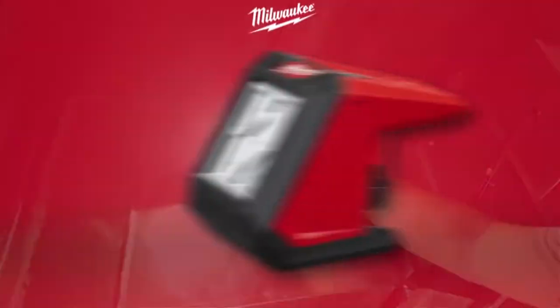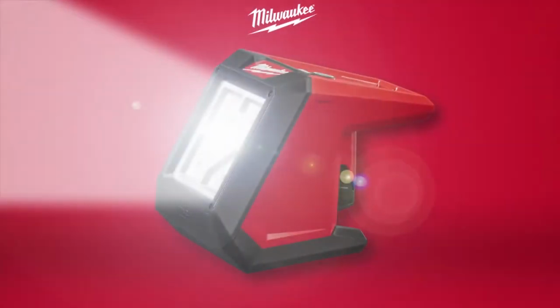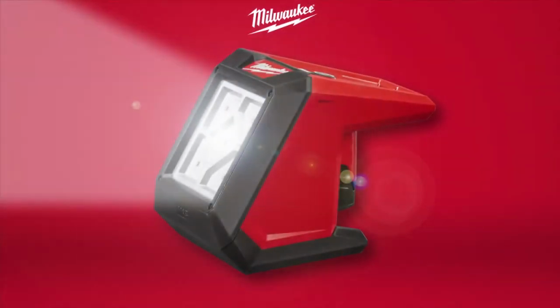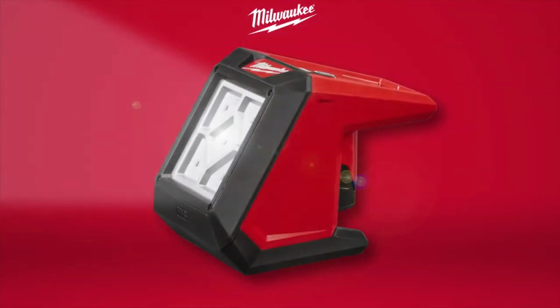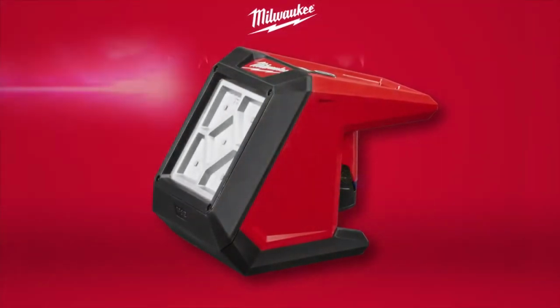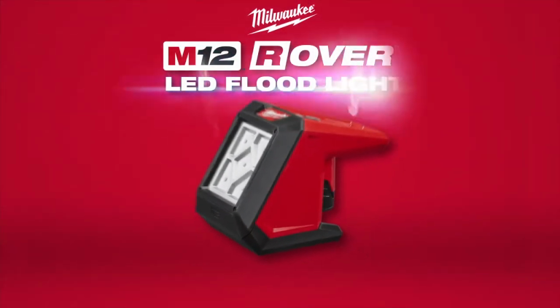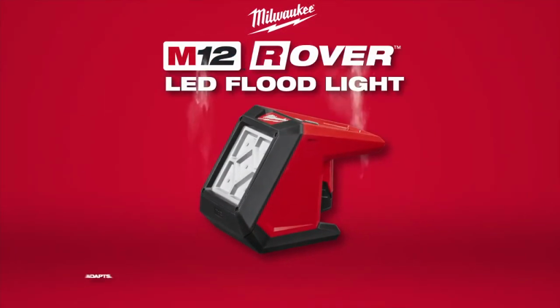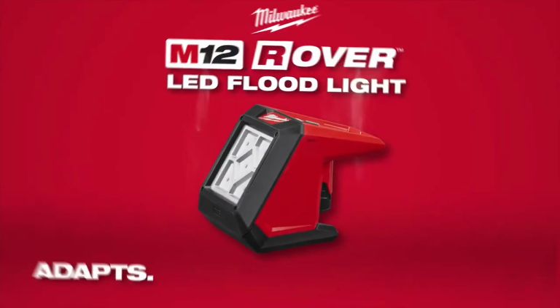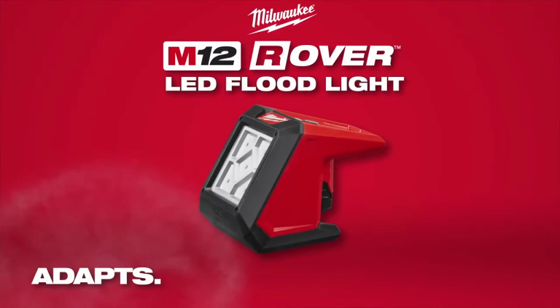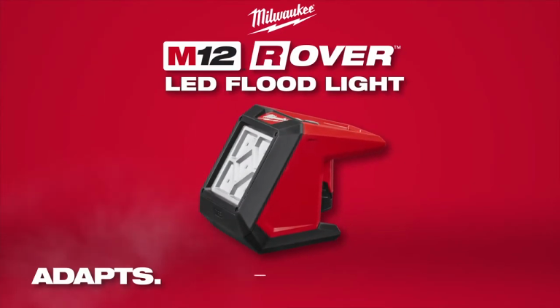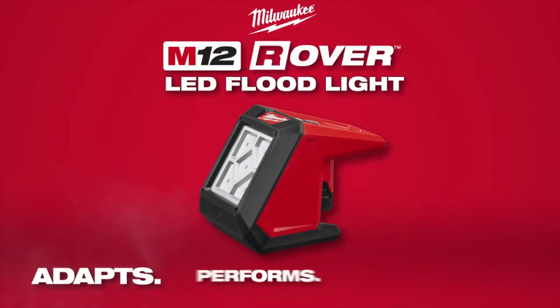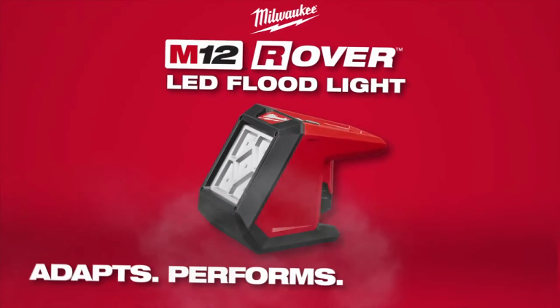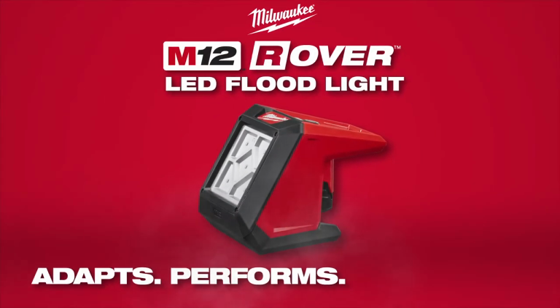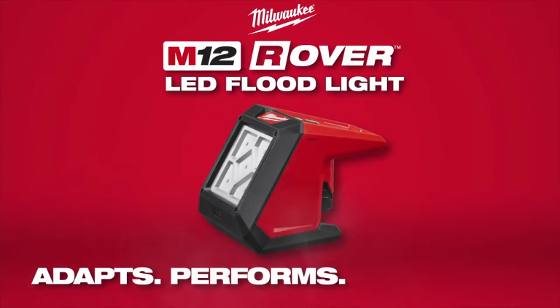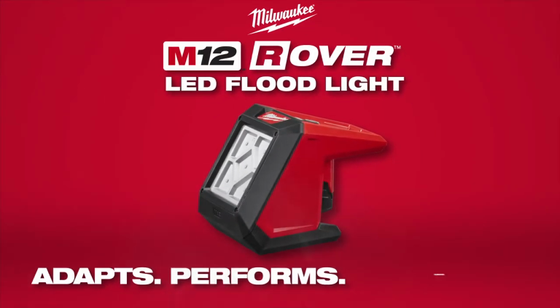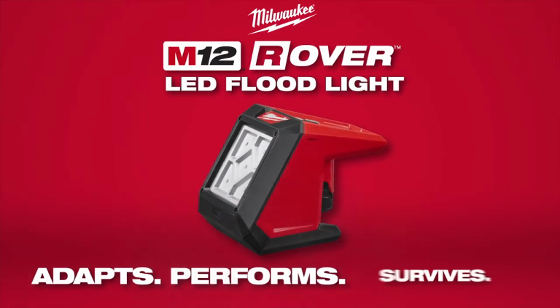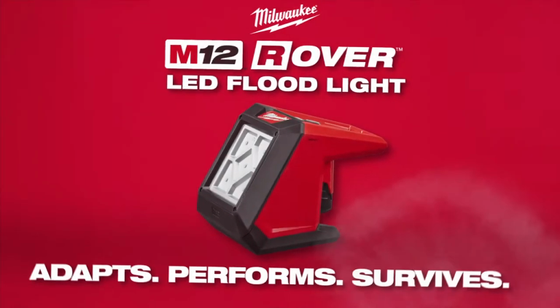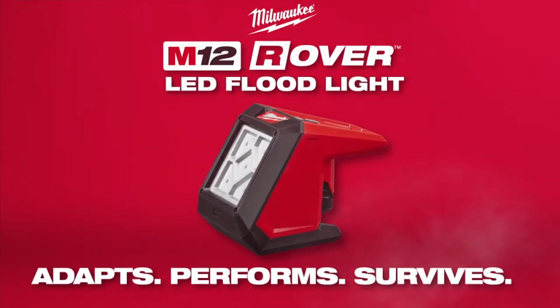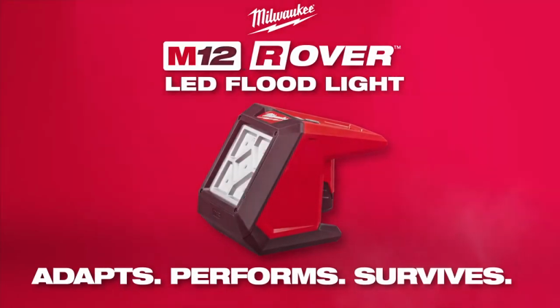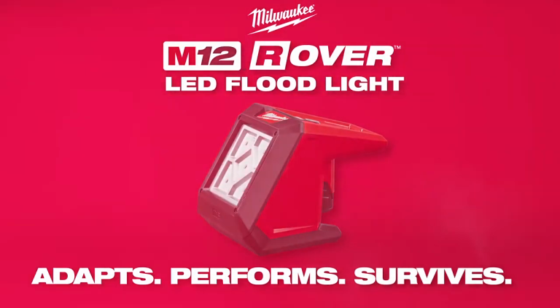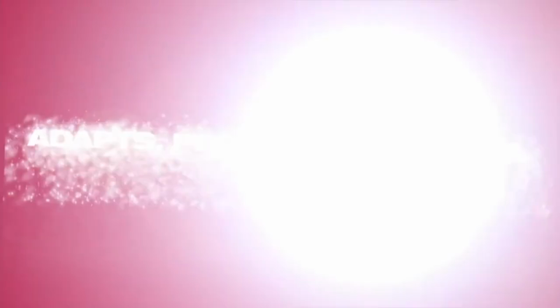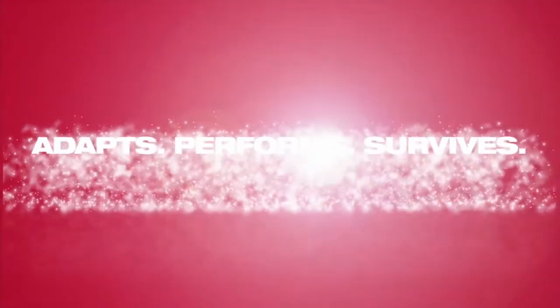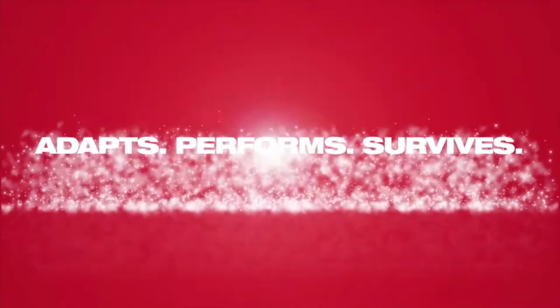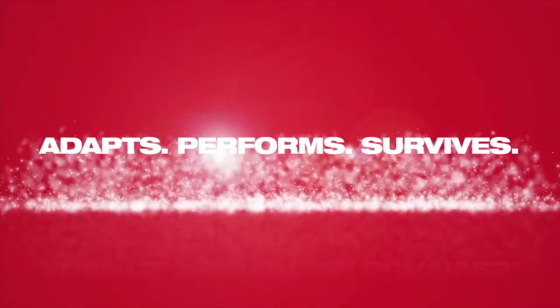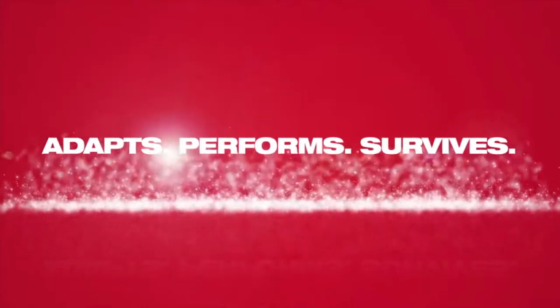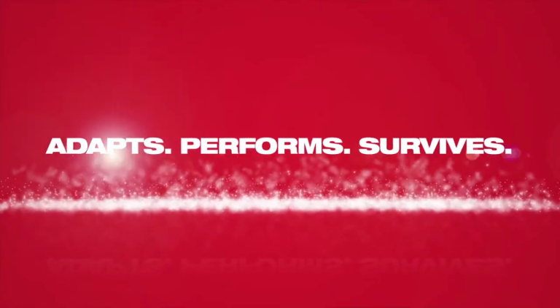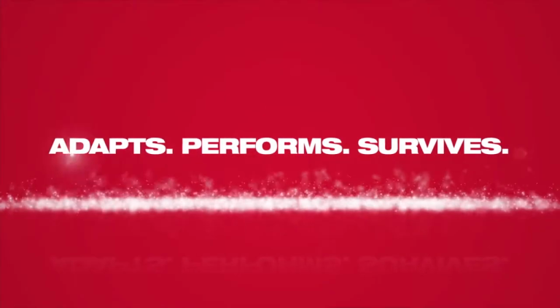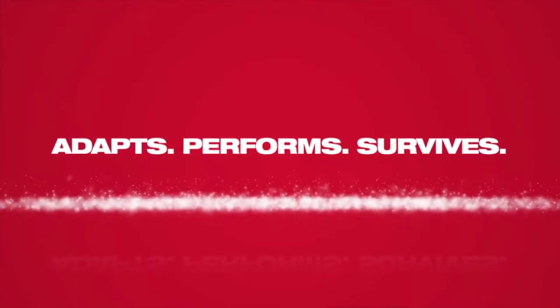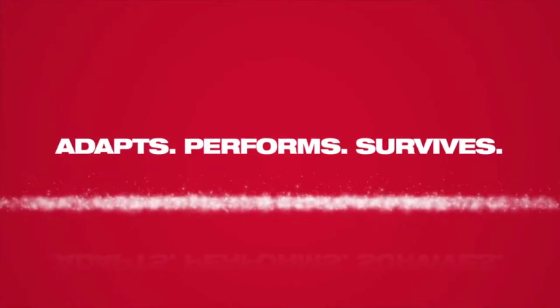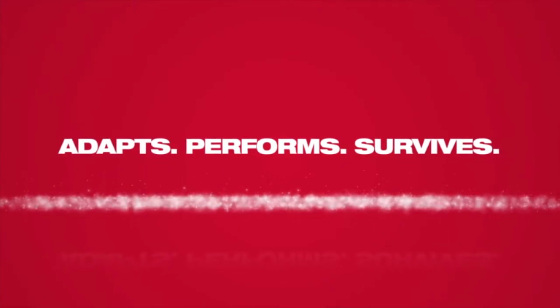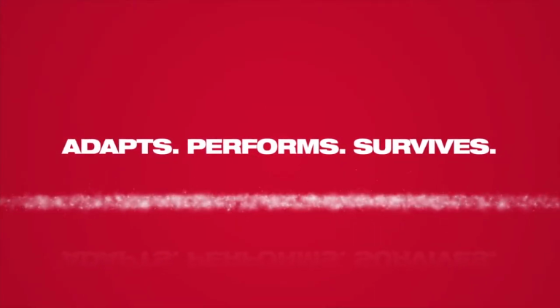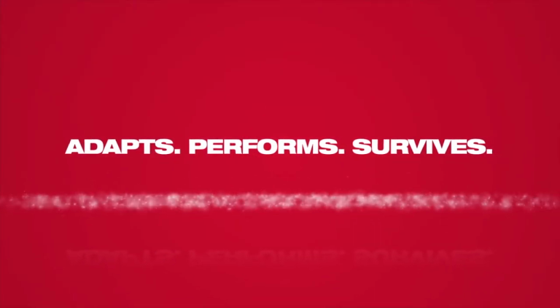Milwaukee high output lighting adapts, performs, and survives in the most demanding job site conditions. Let's go.